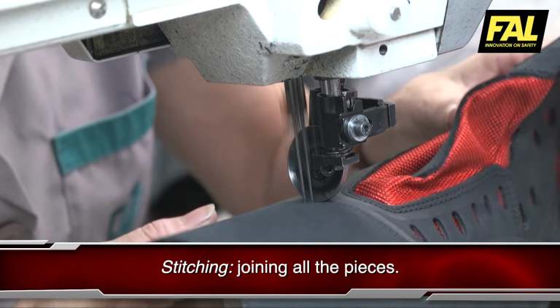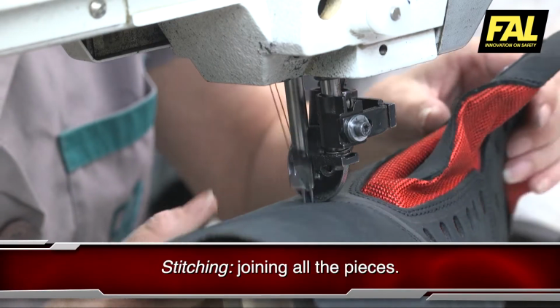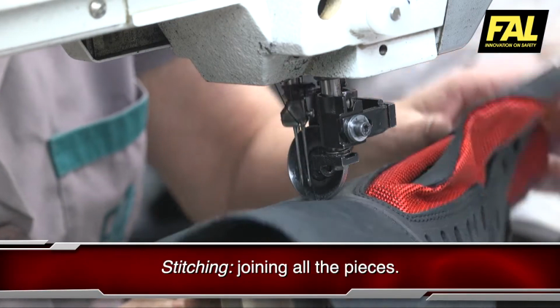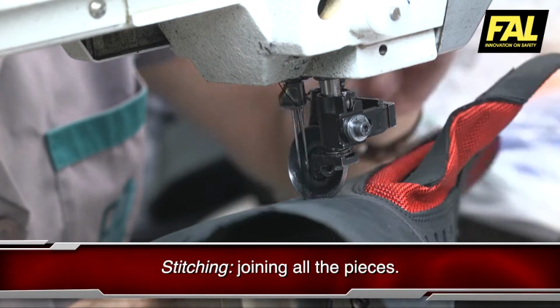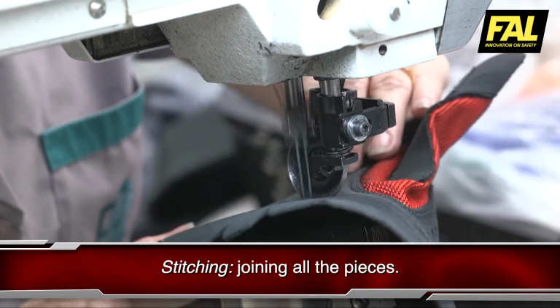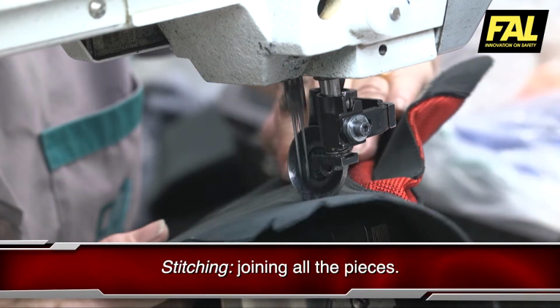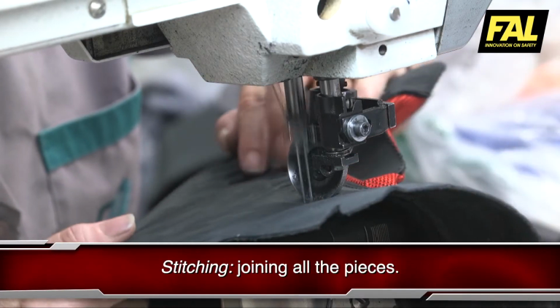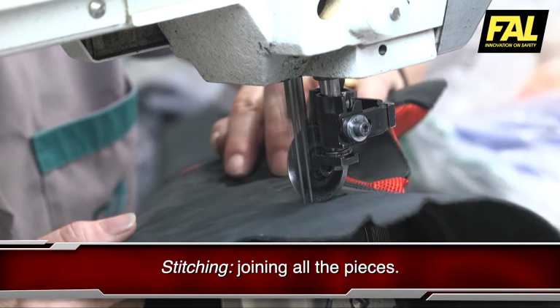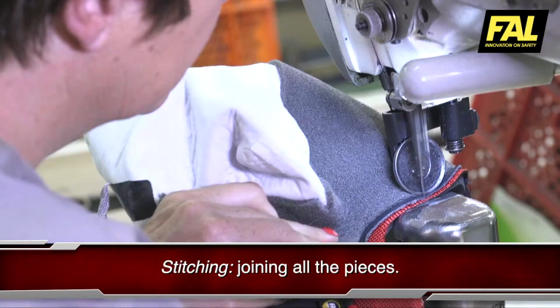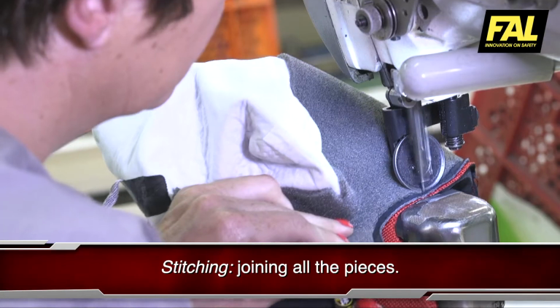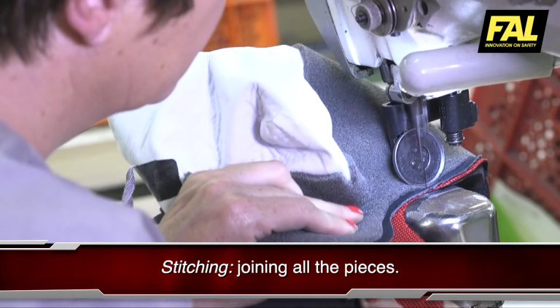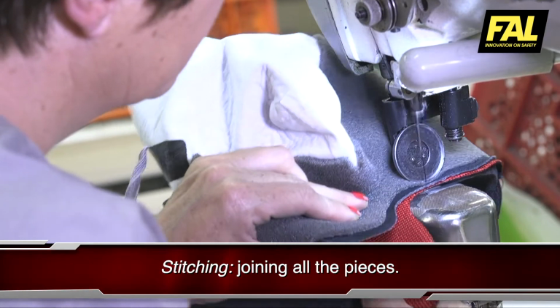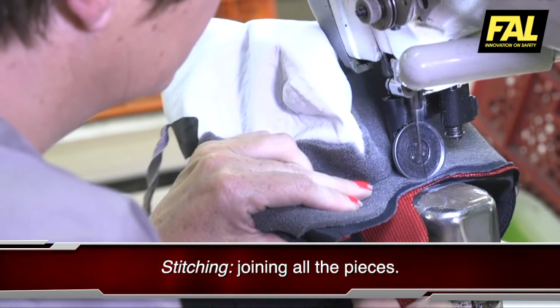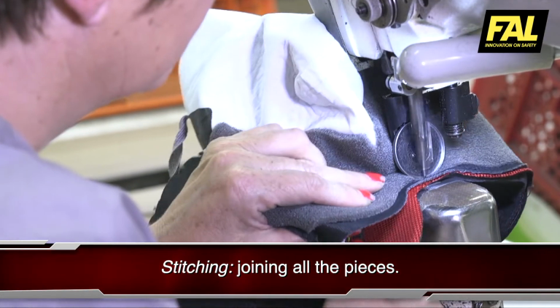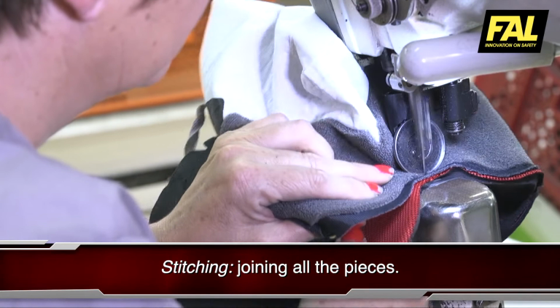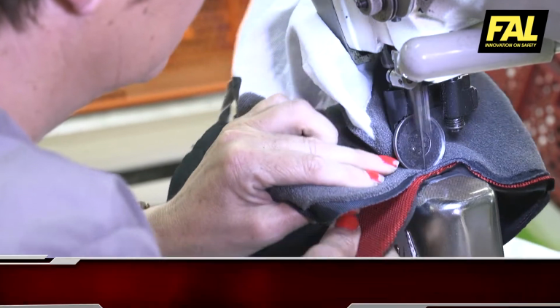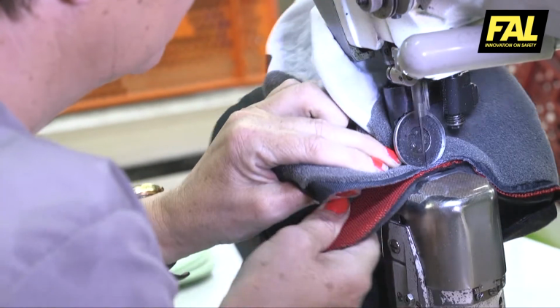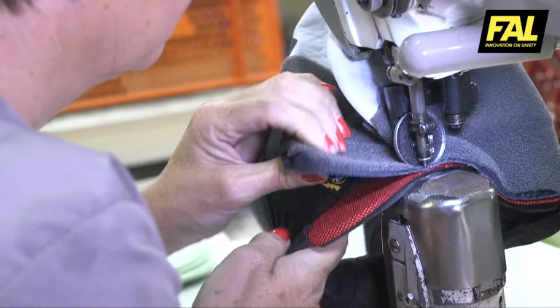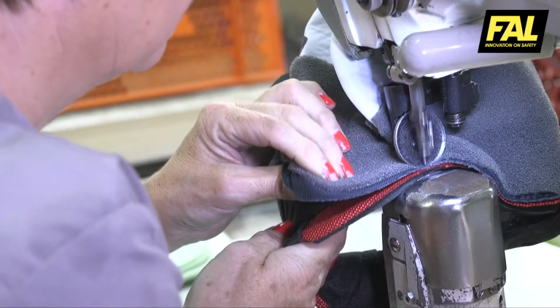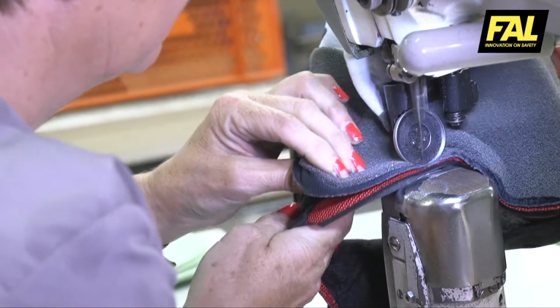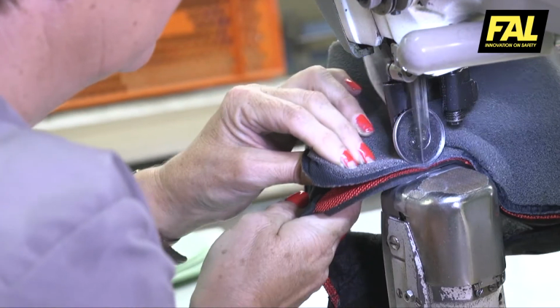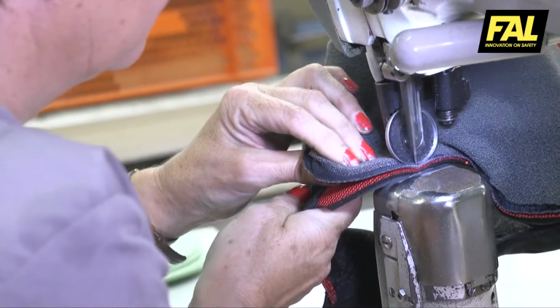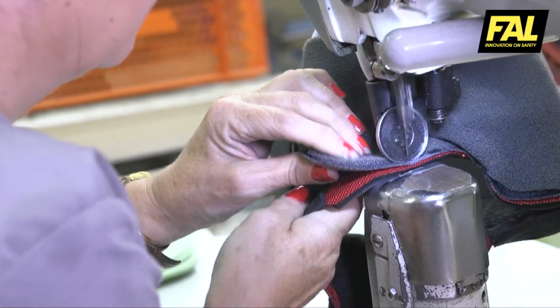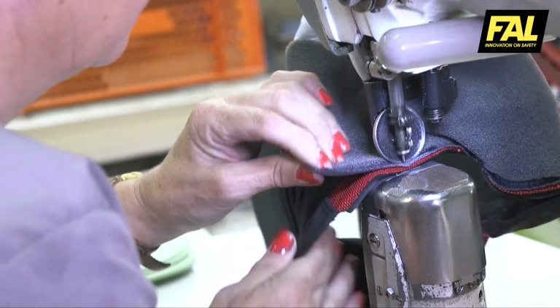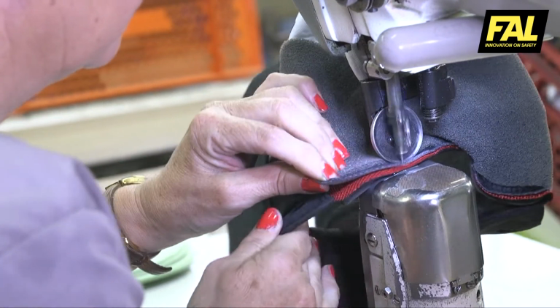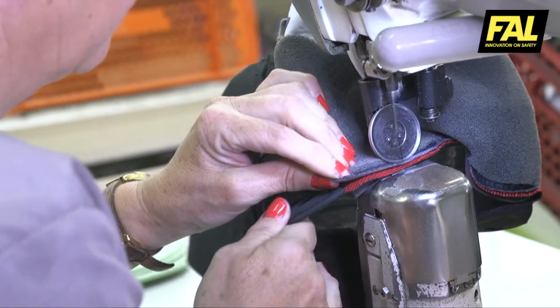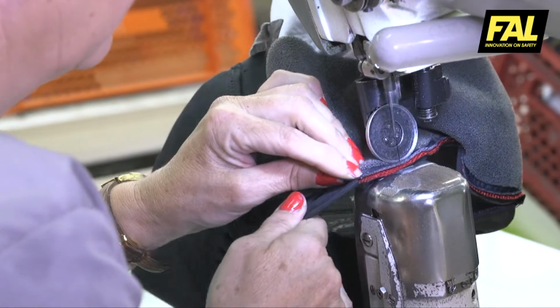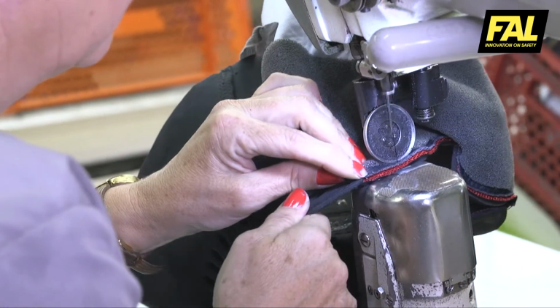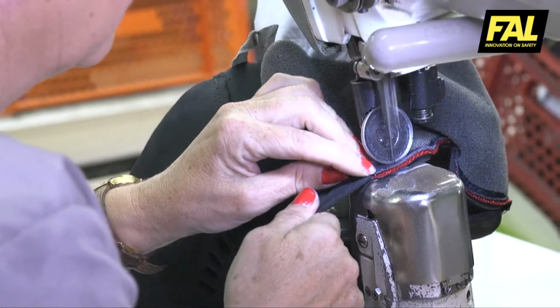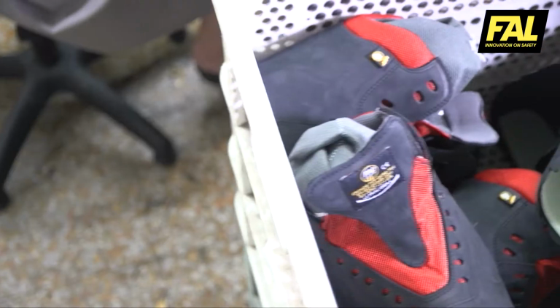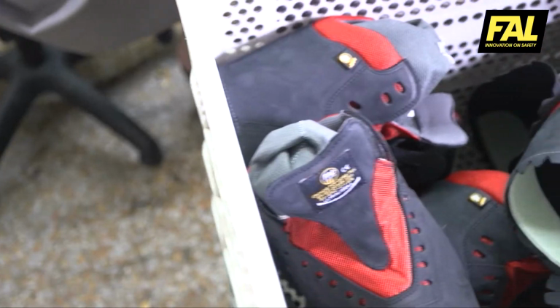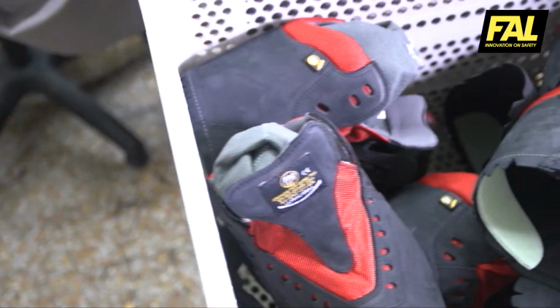When this process is finished, the boot looks like the final result, except for attaching the sole.